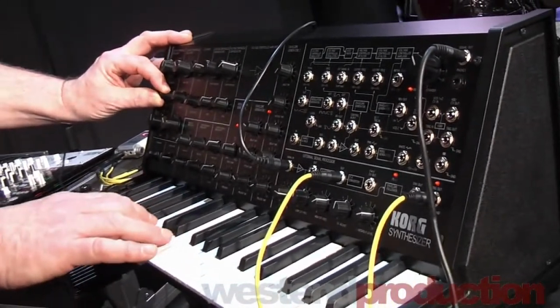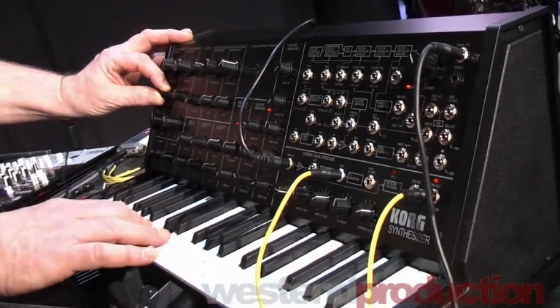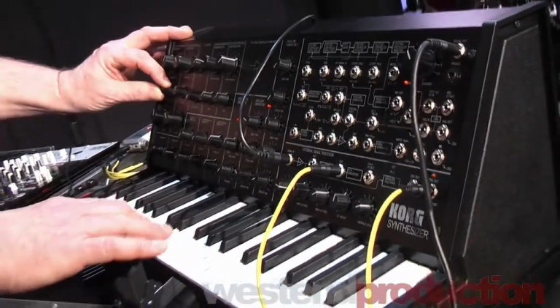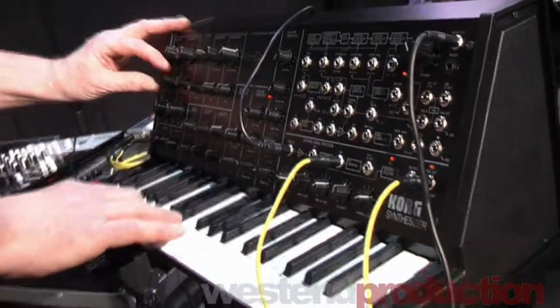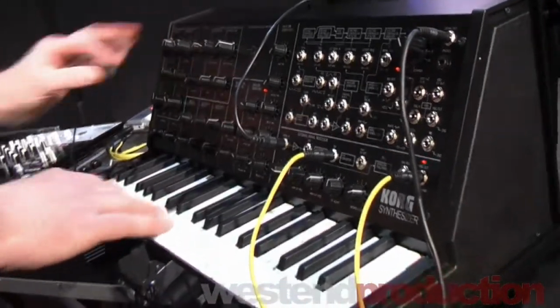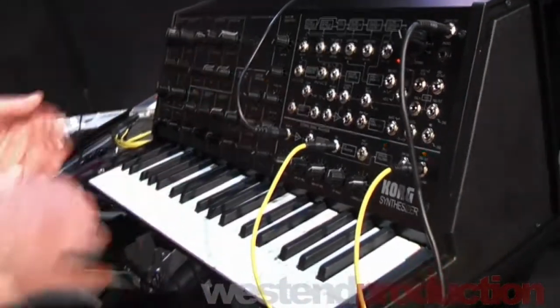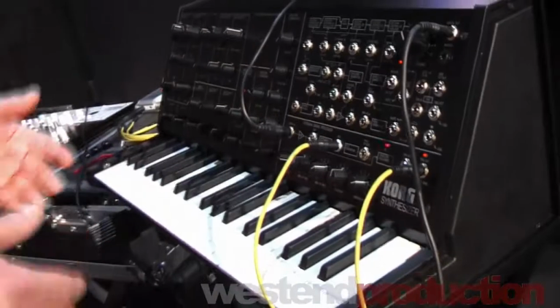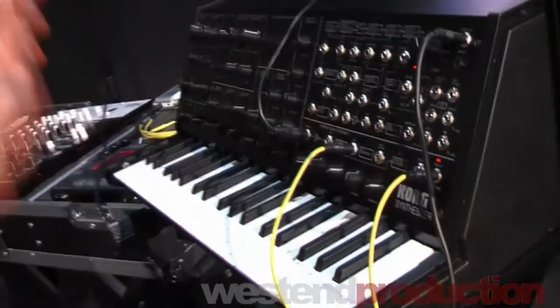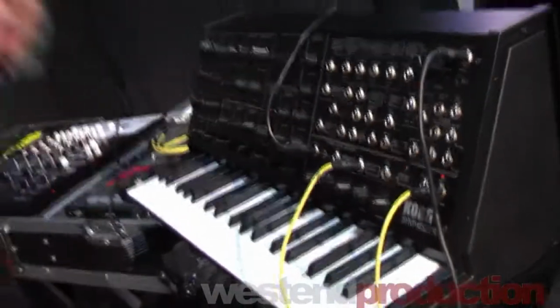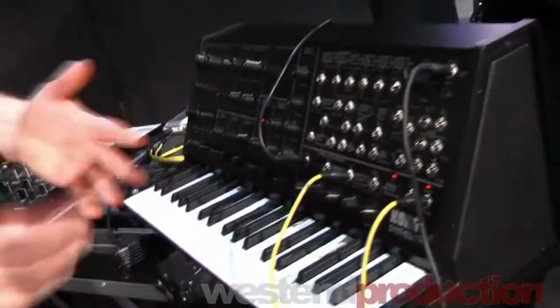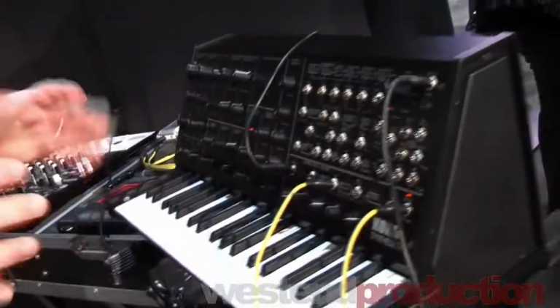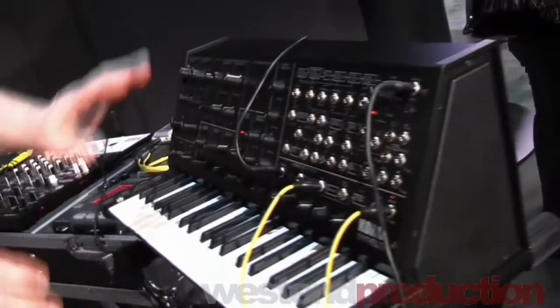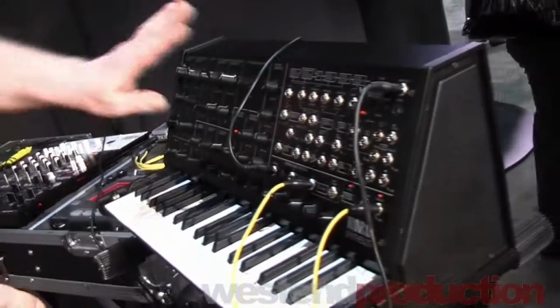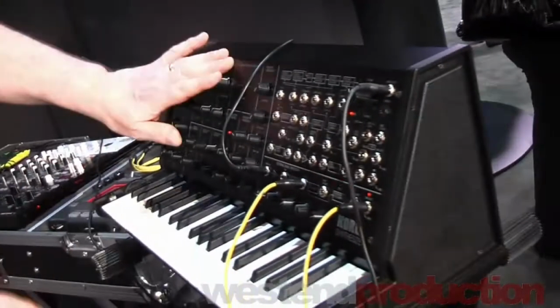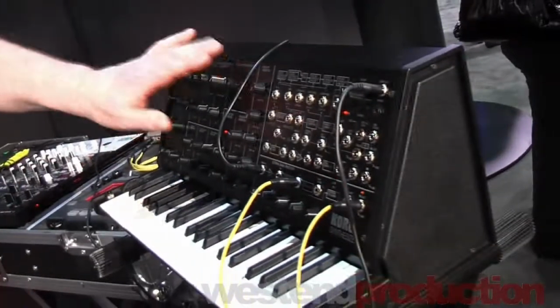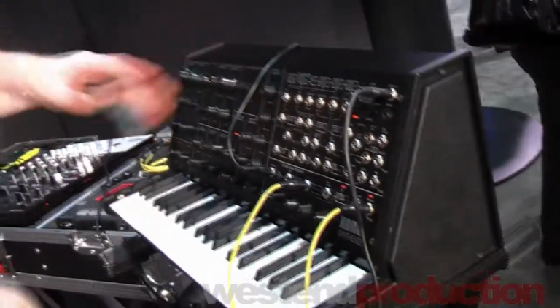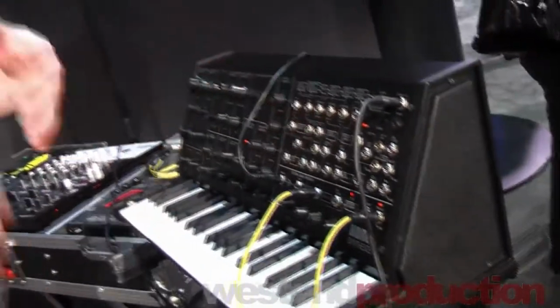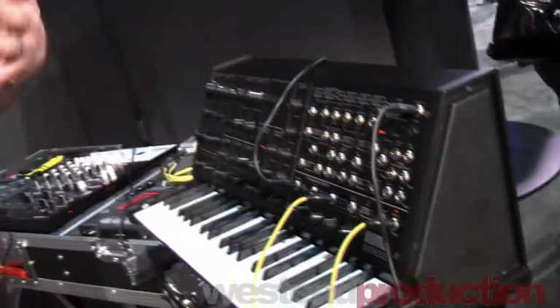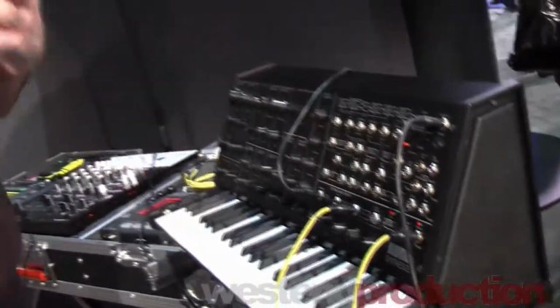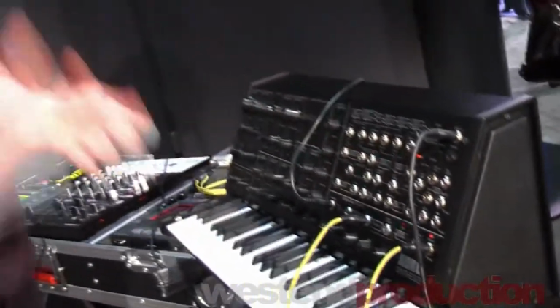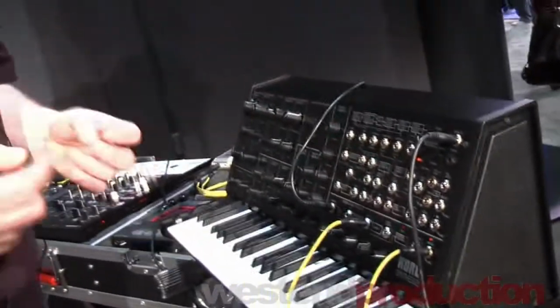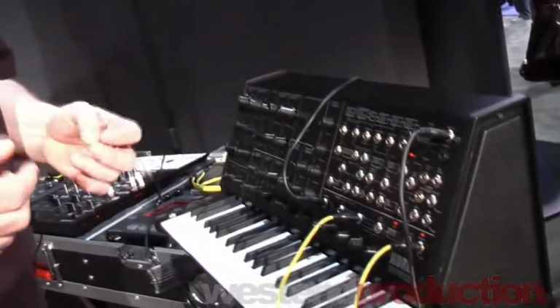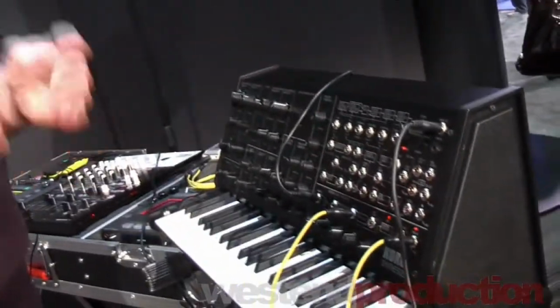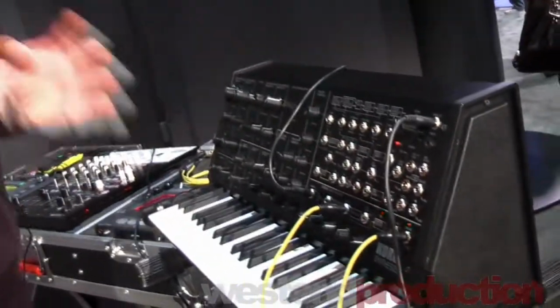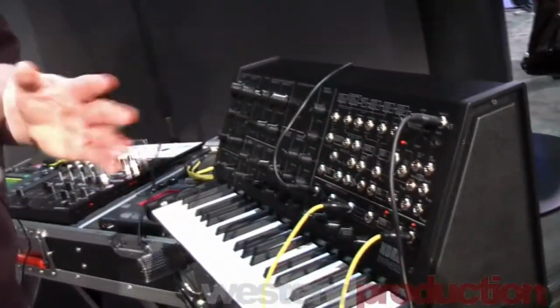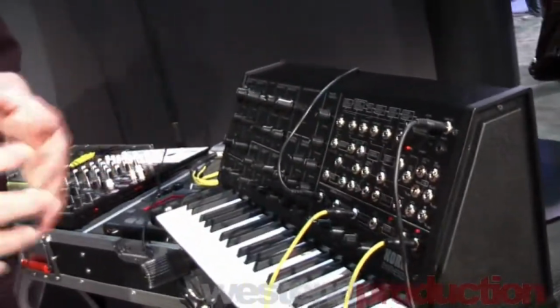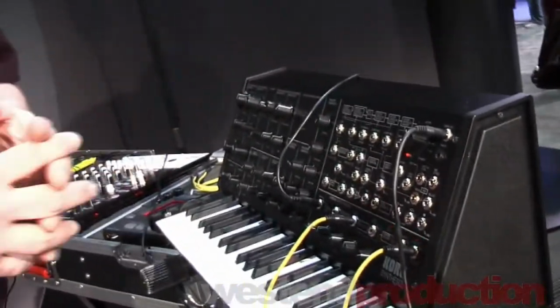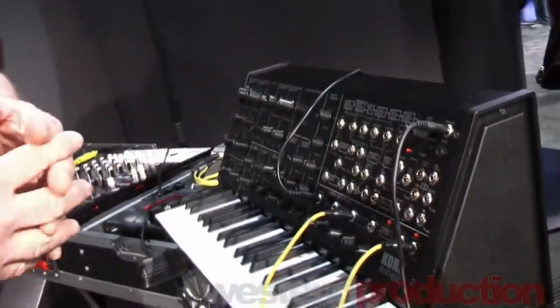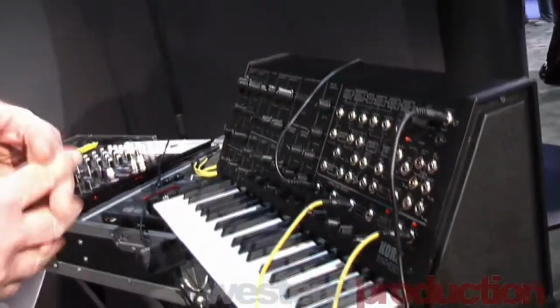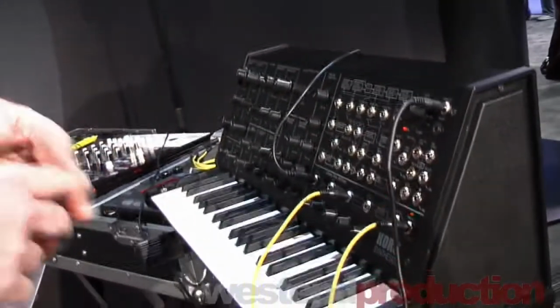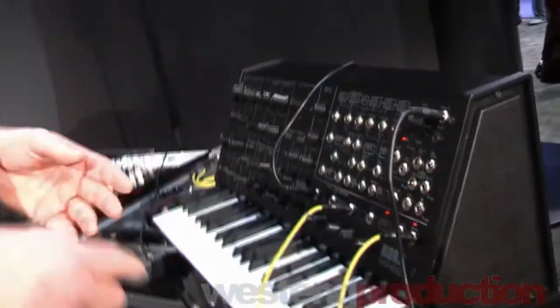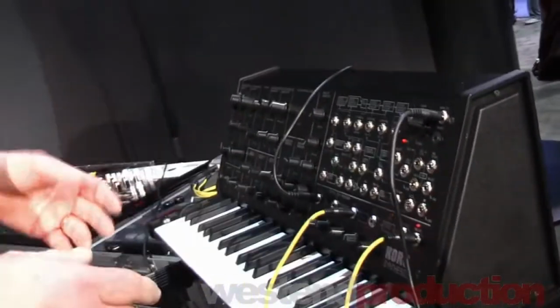This is really an analog synth — potentiometers, real chips. This is not processing at all.